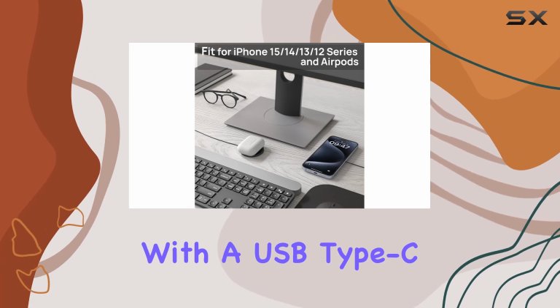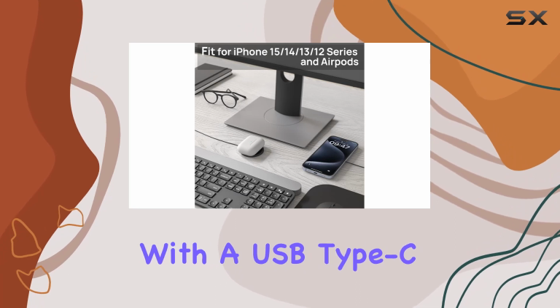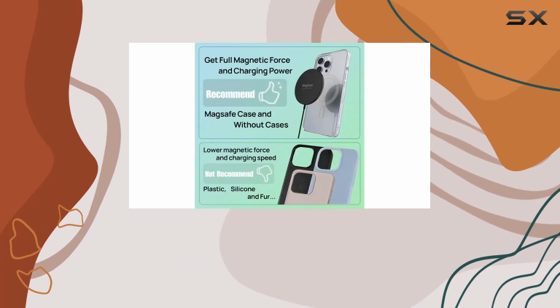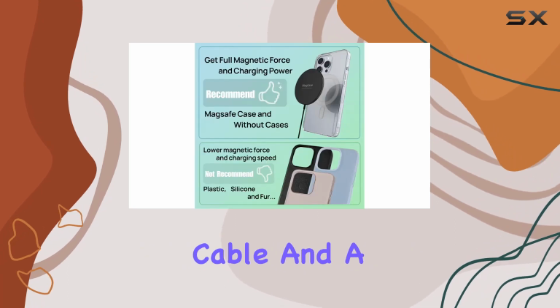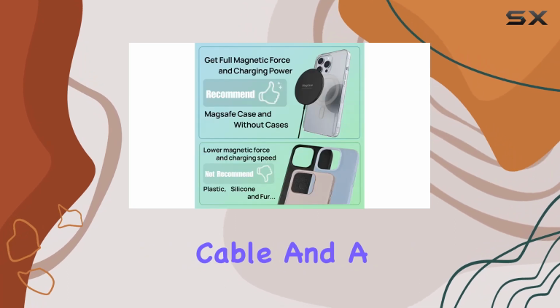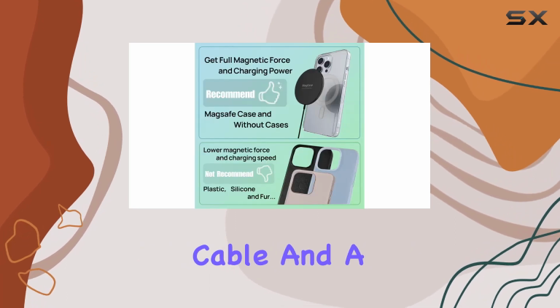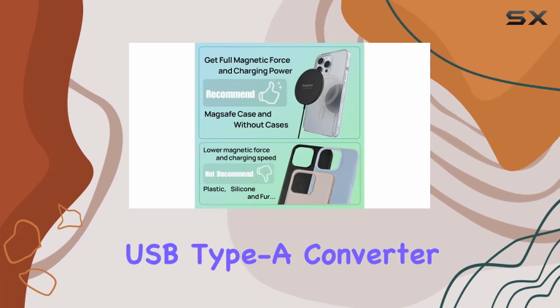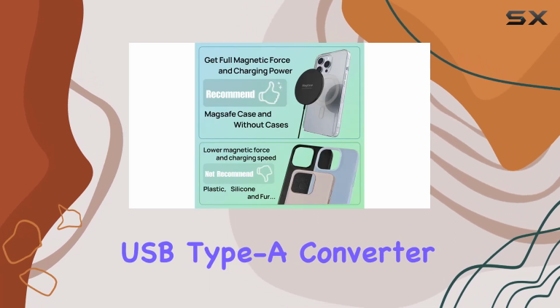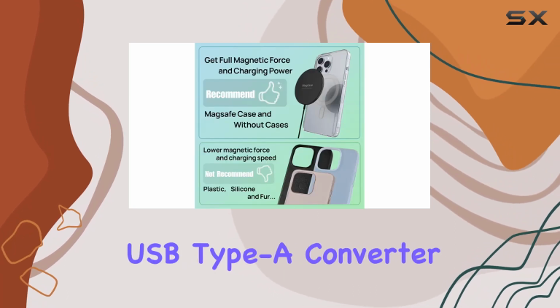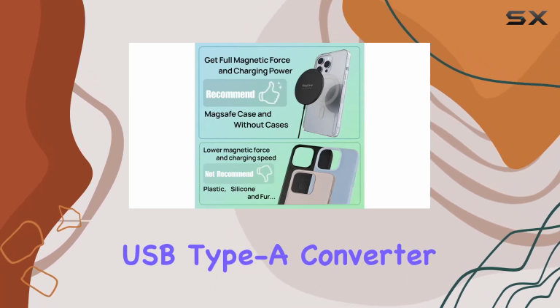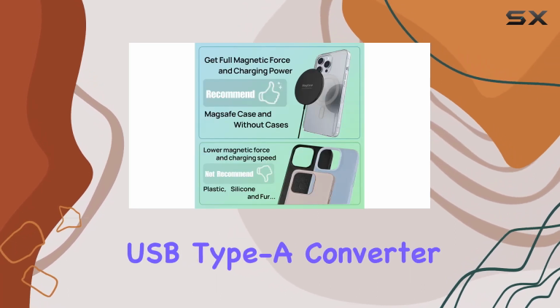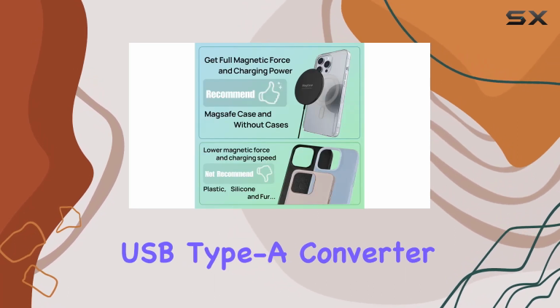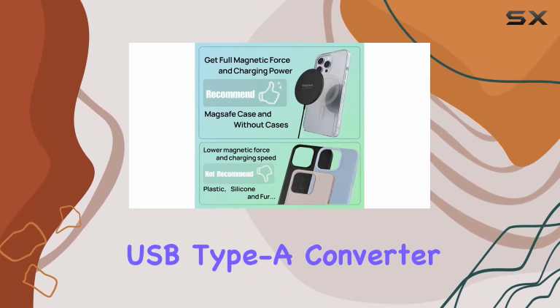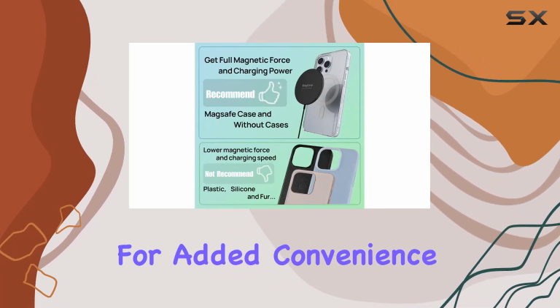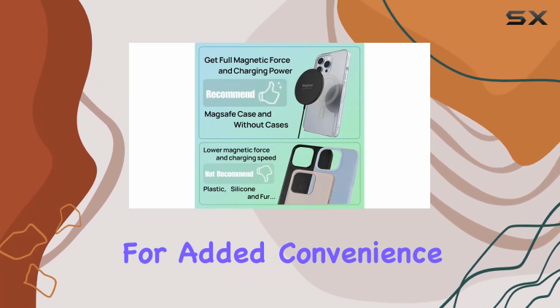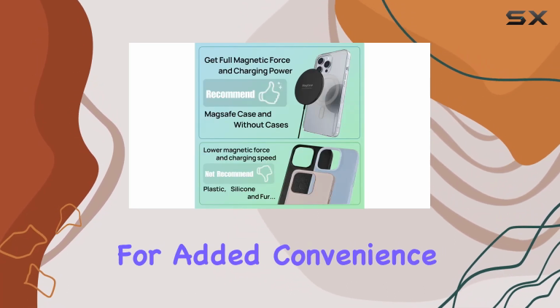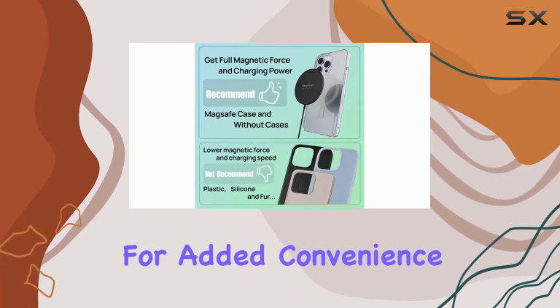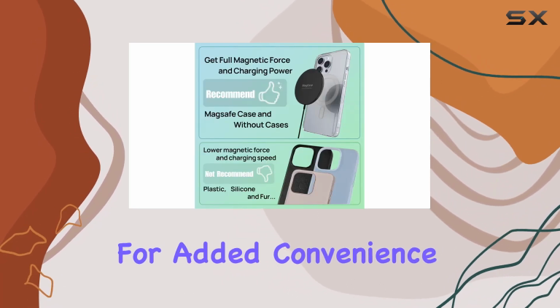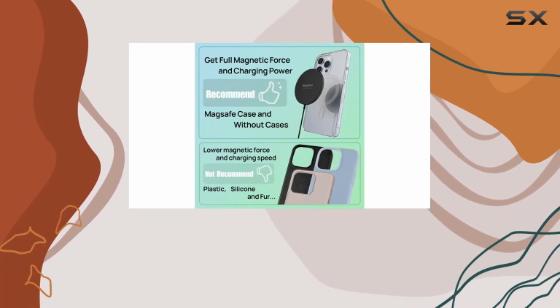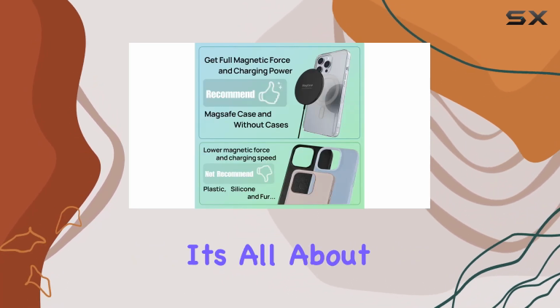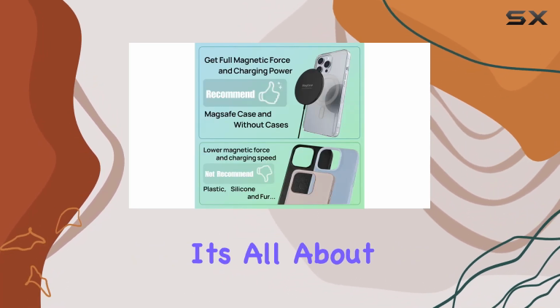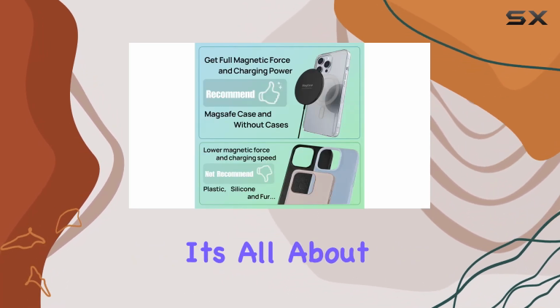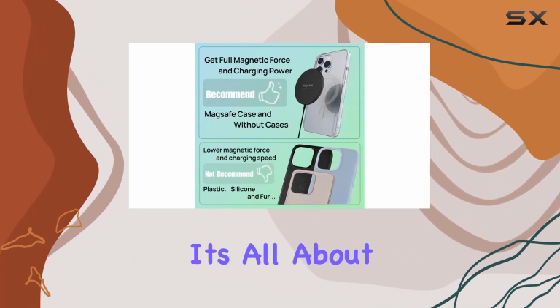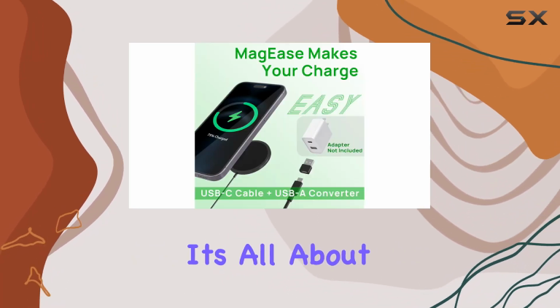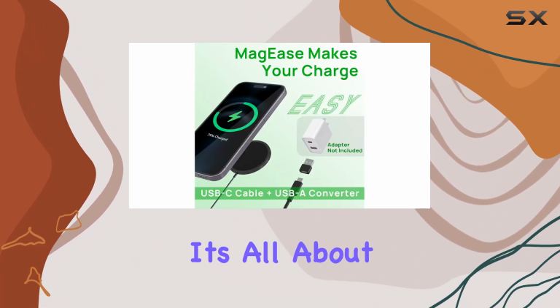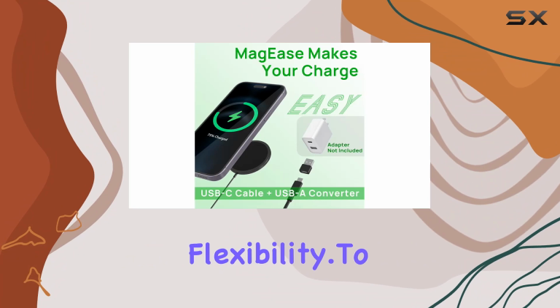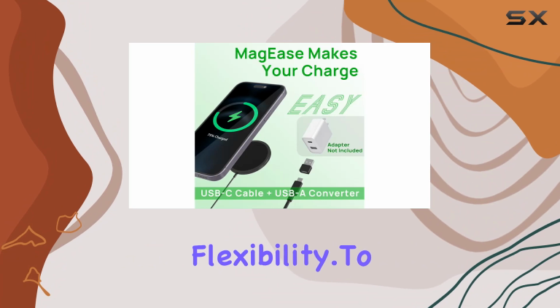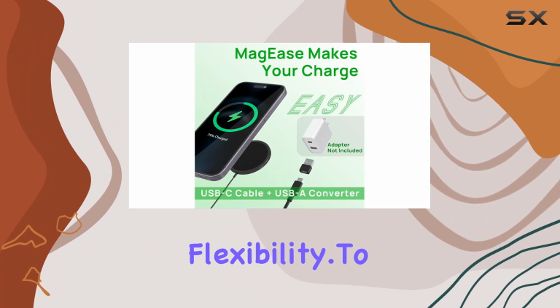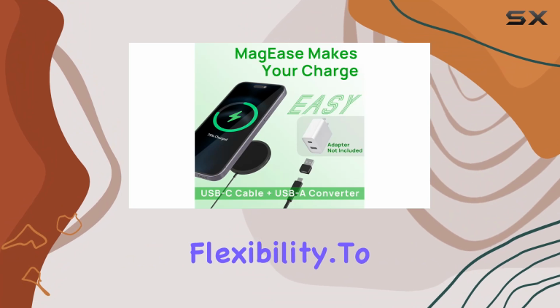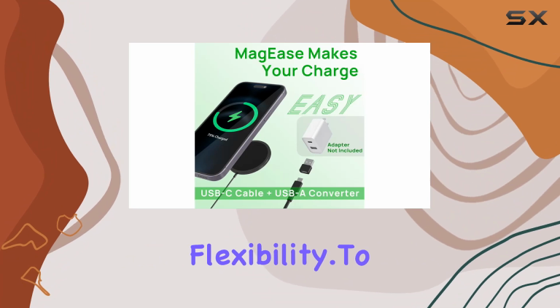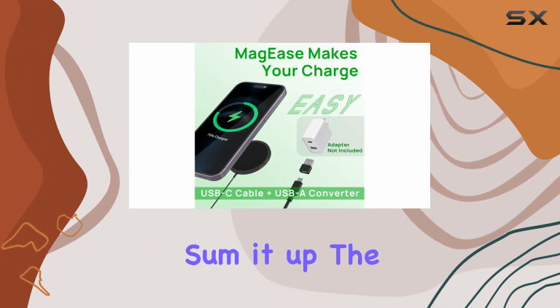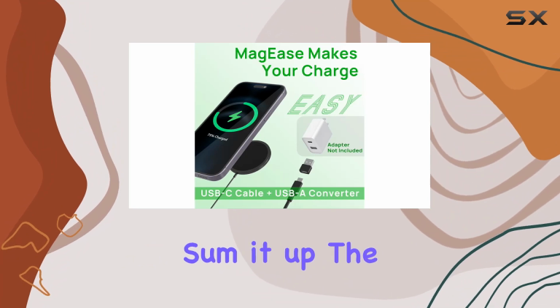It also includes a USB Type-A converter for added convenience. It's all about flexibility.